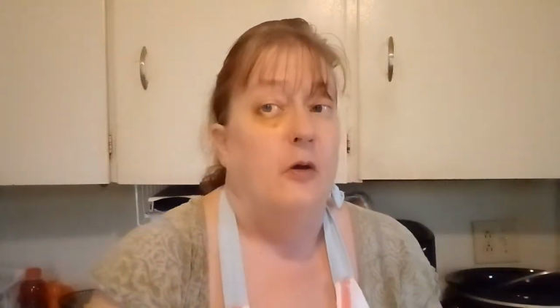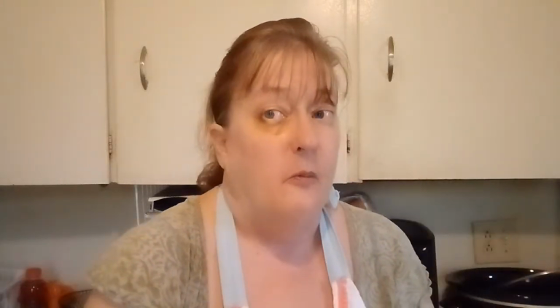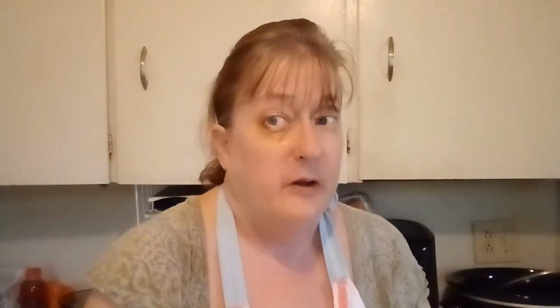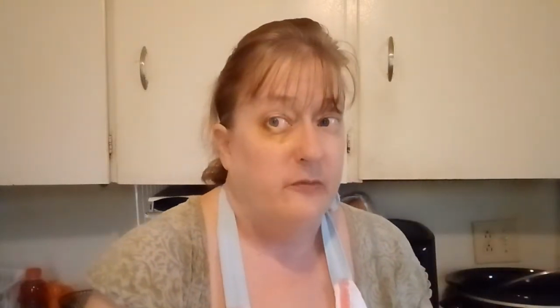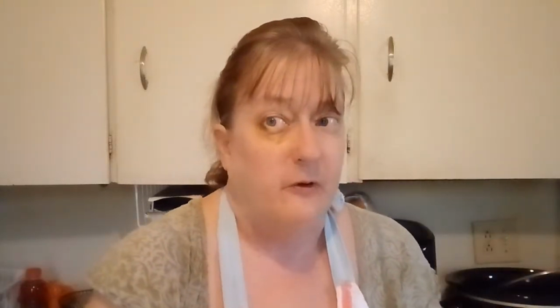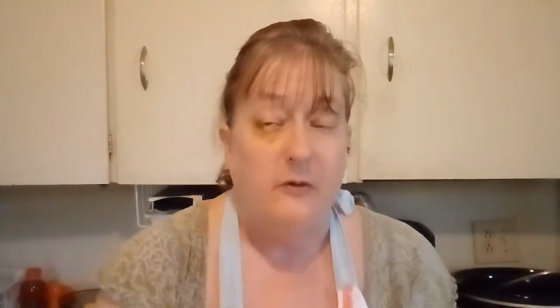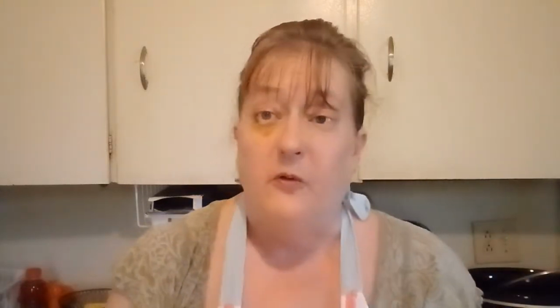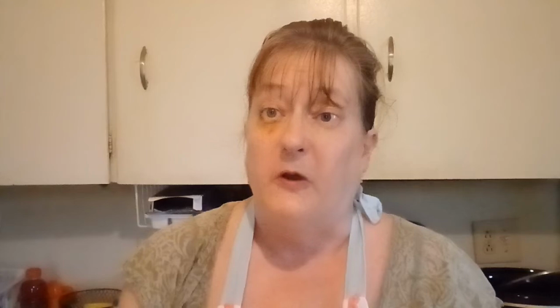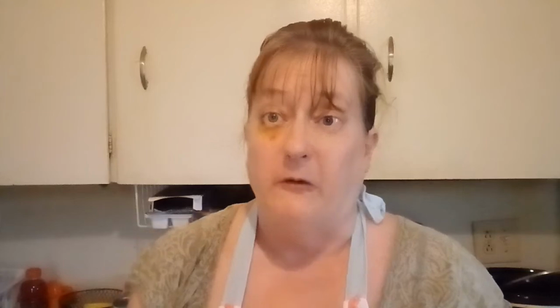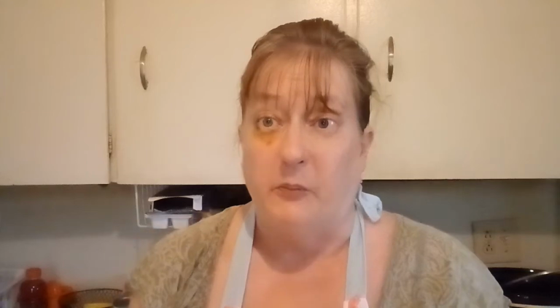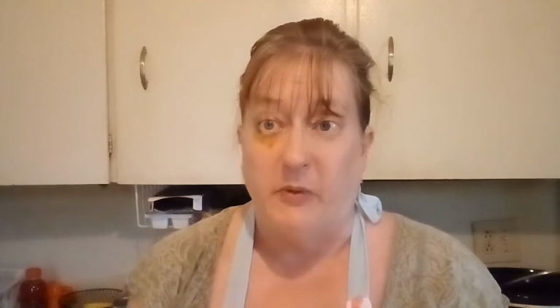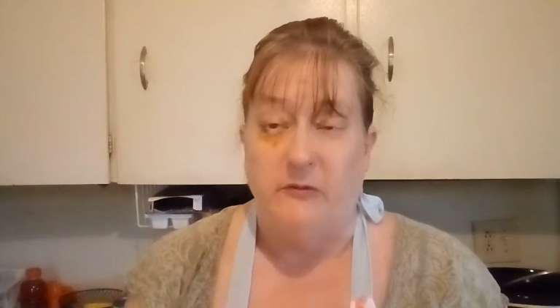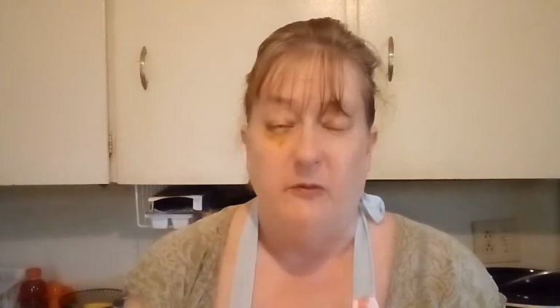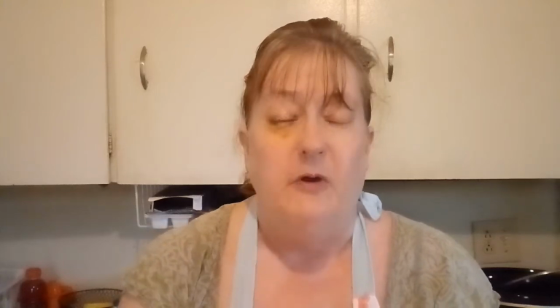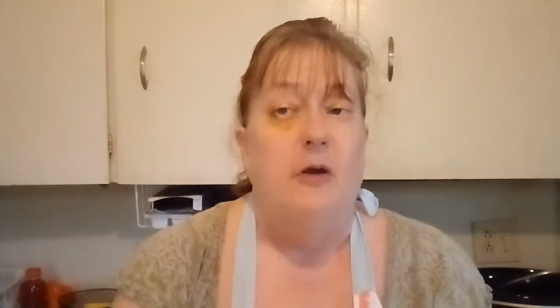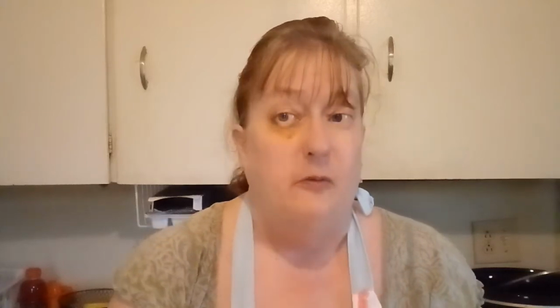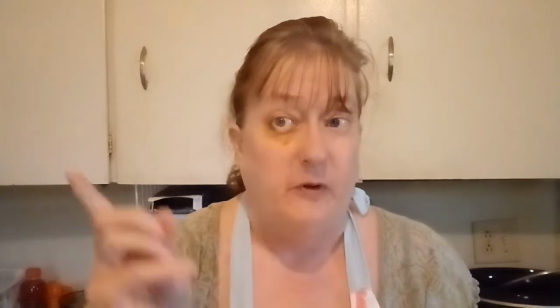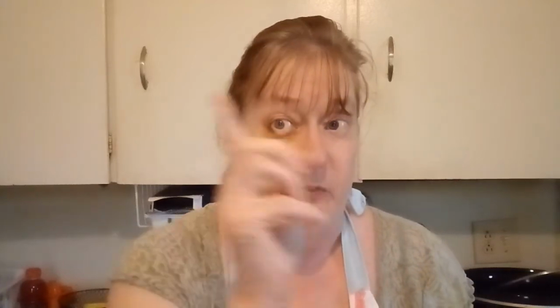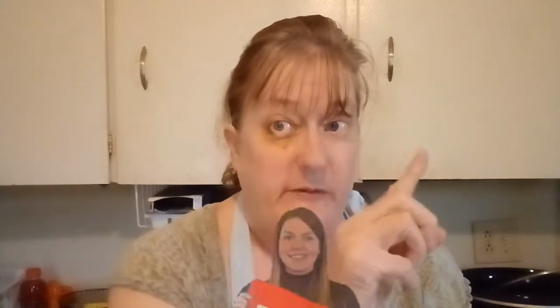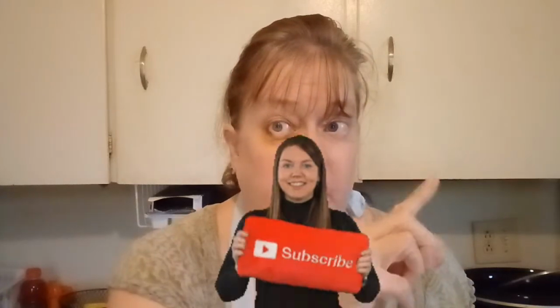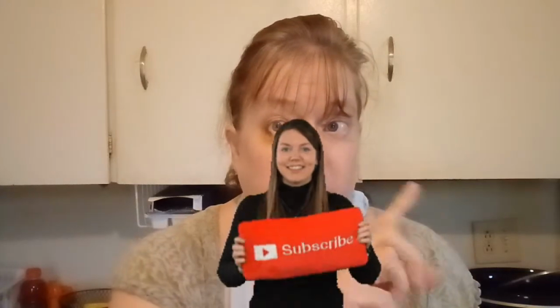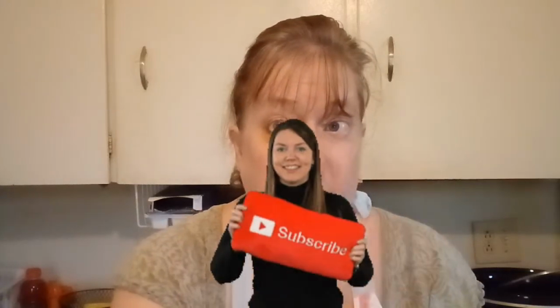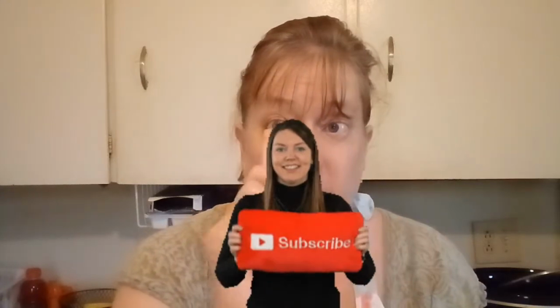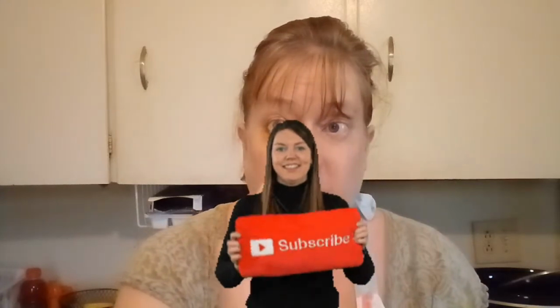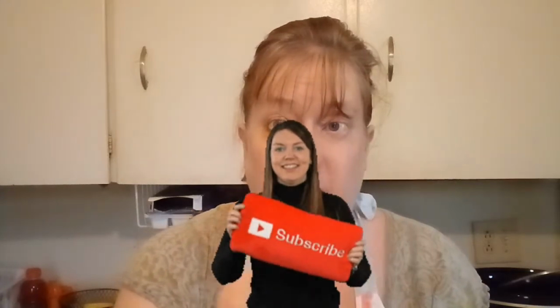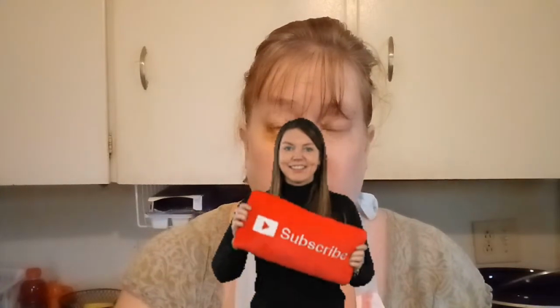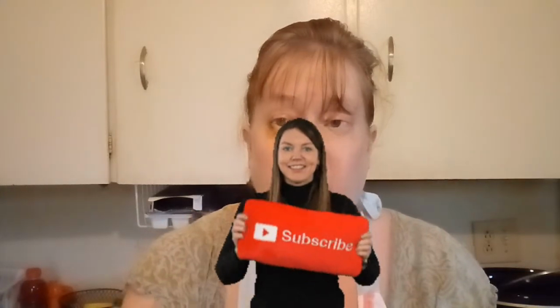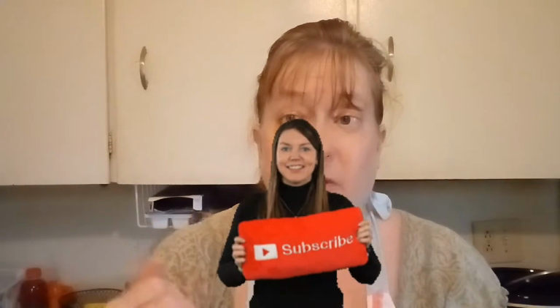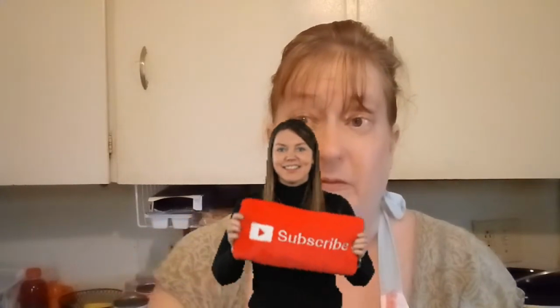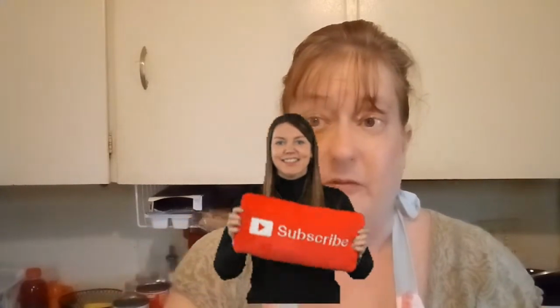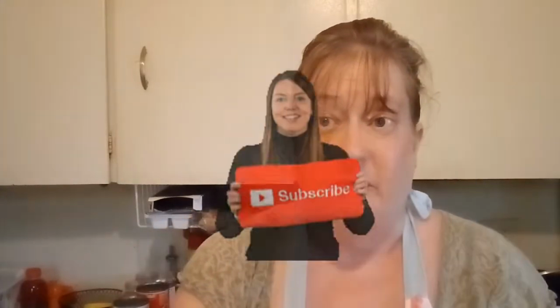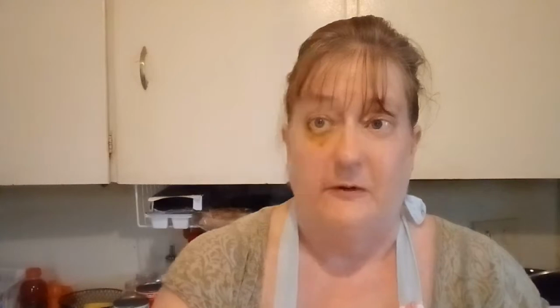We're going to get started. We've got a lot of prepping to do. Don't forget to smash on that subscribe button and tap on that bell. Let's get started.